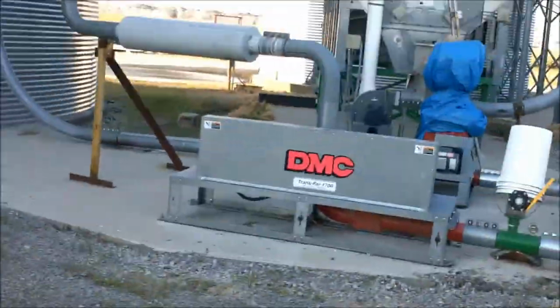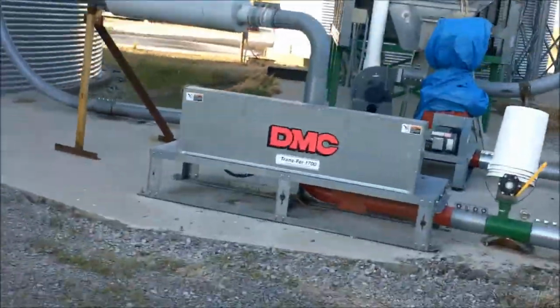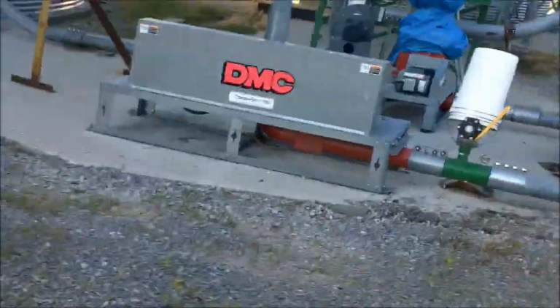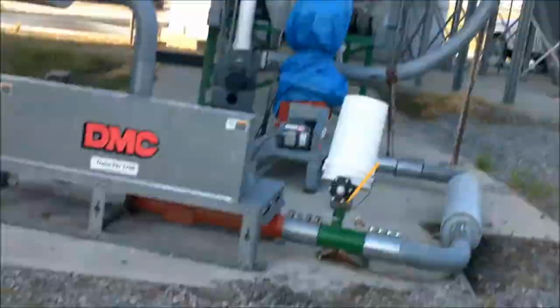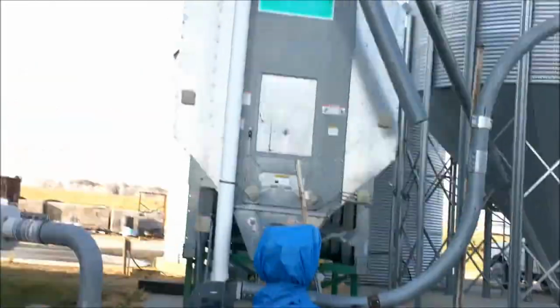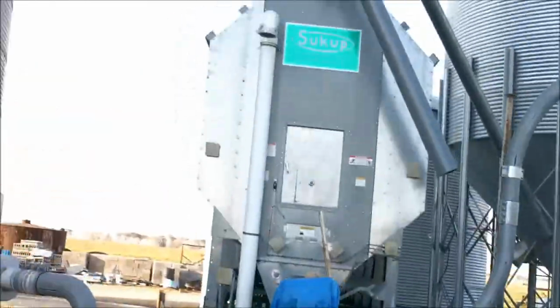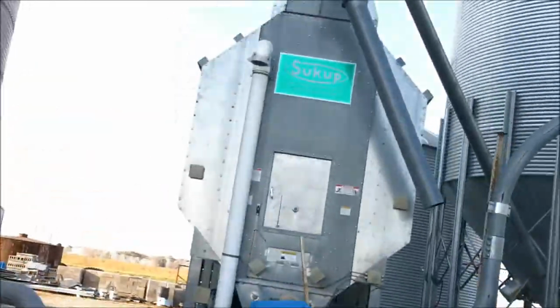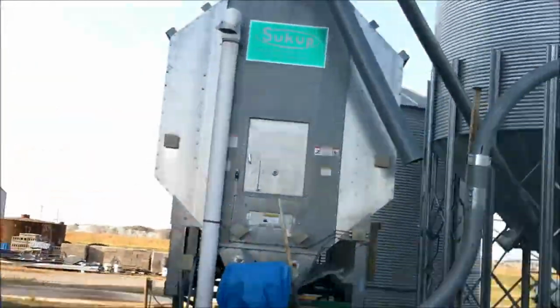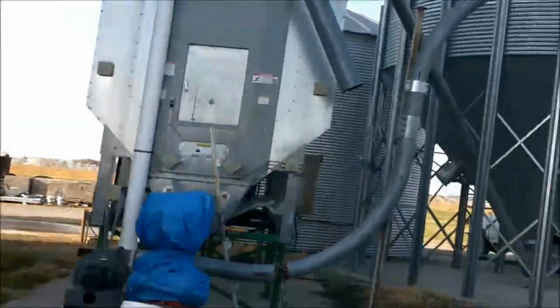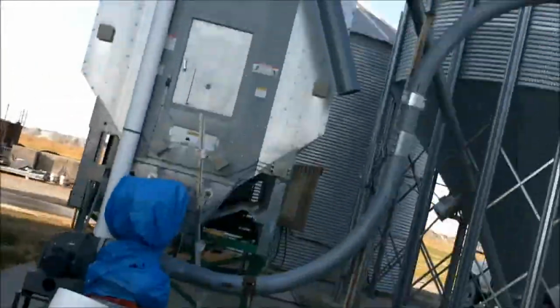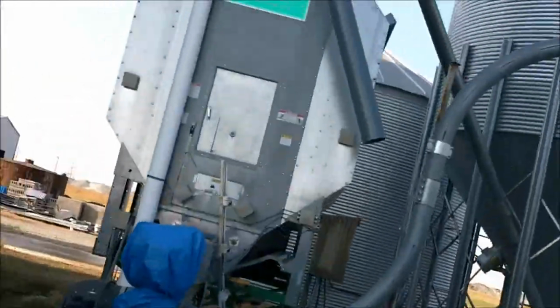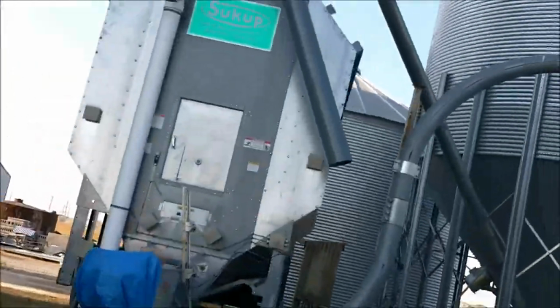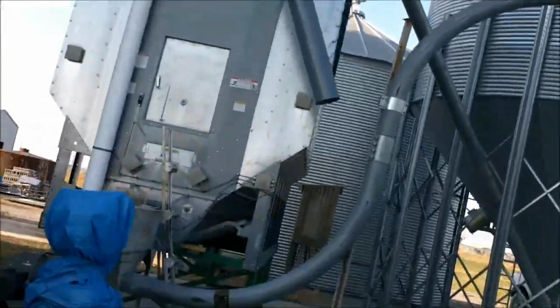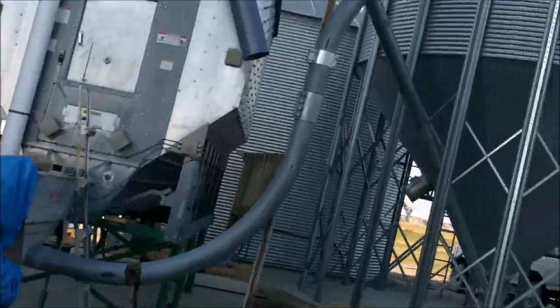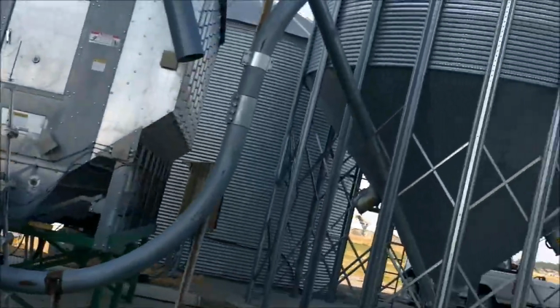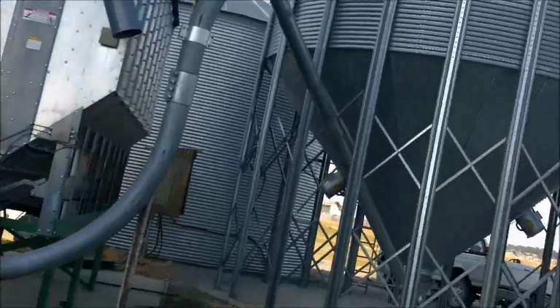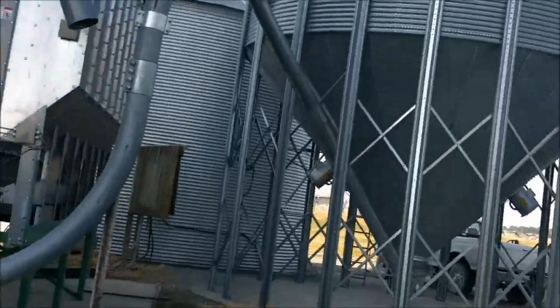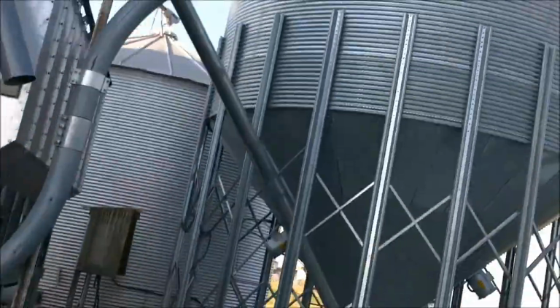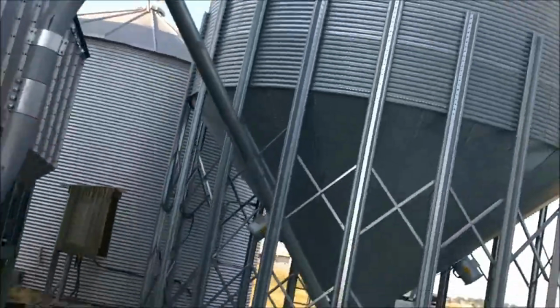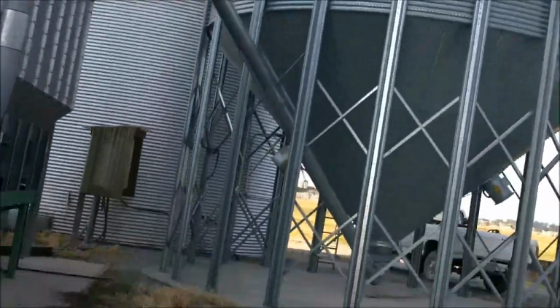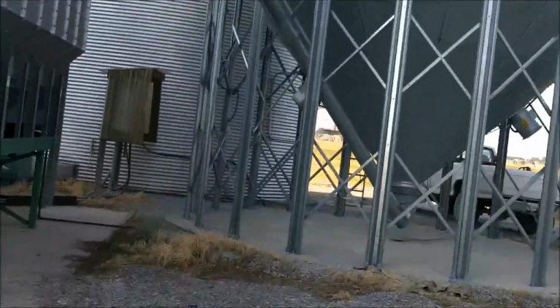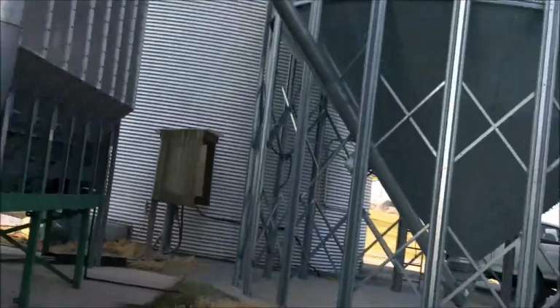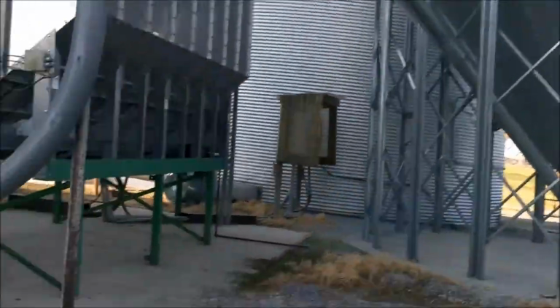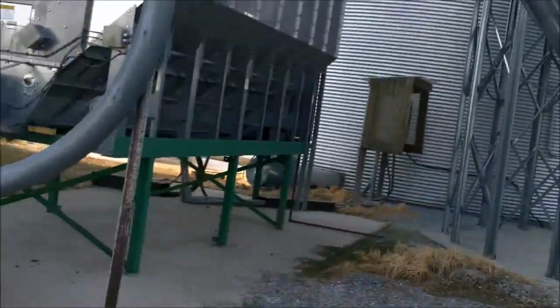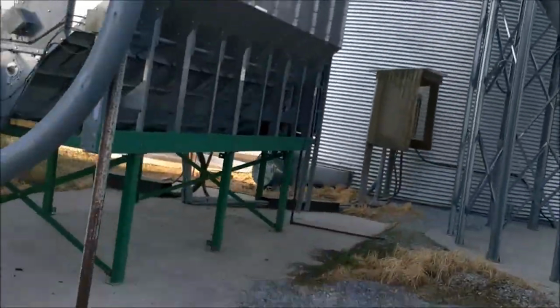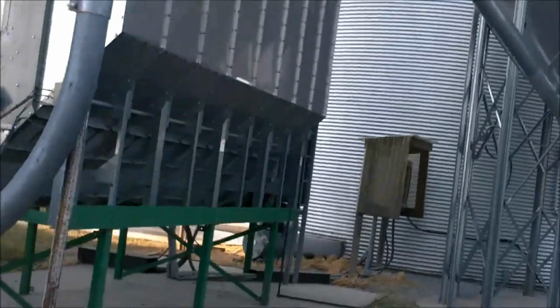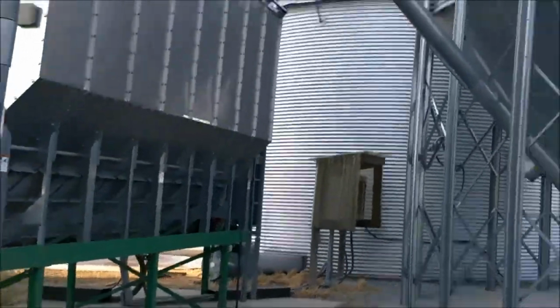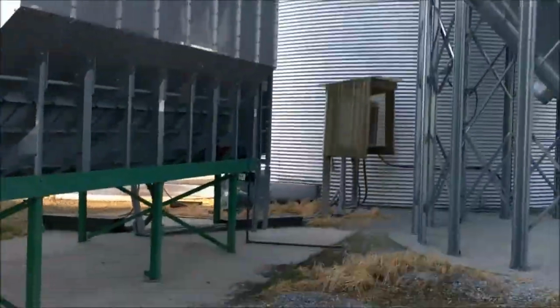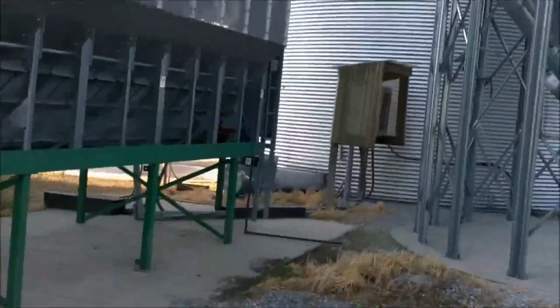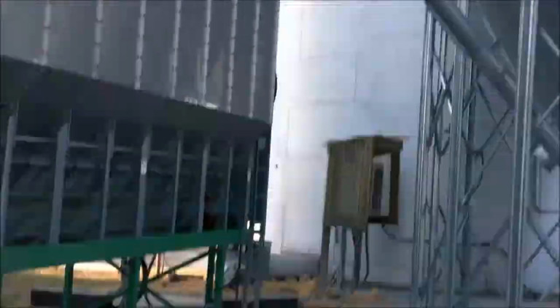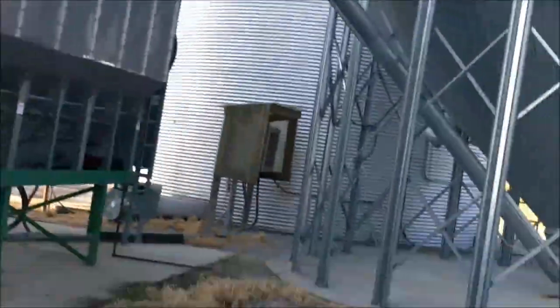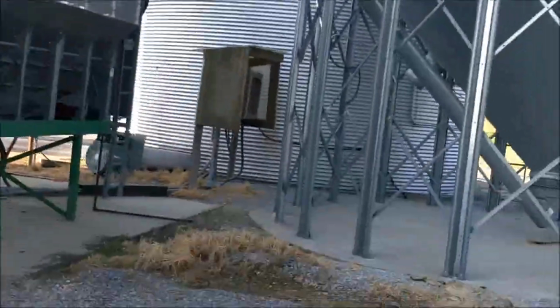Then I got the grain drawers. Here's the grain bins.